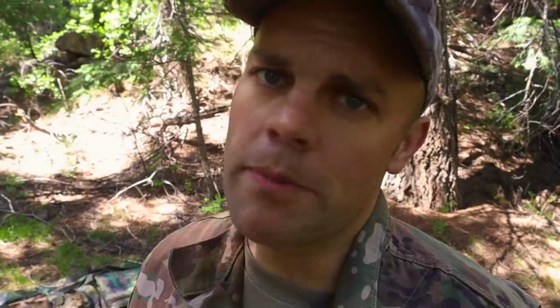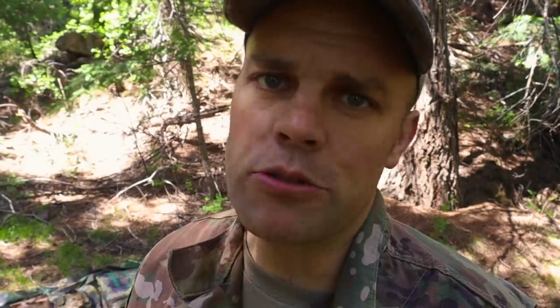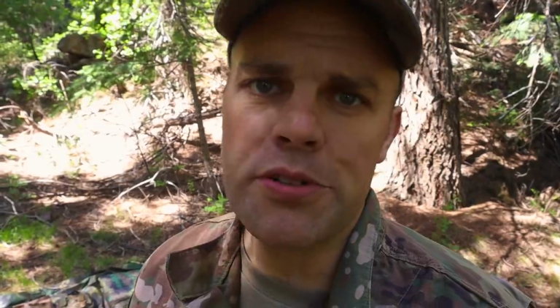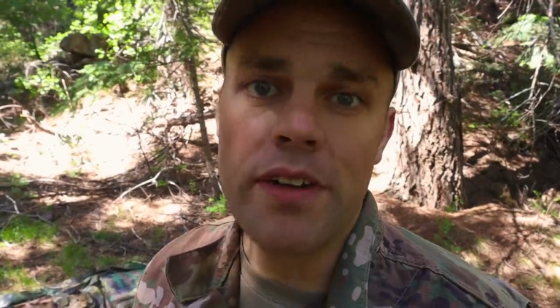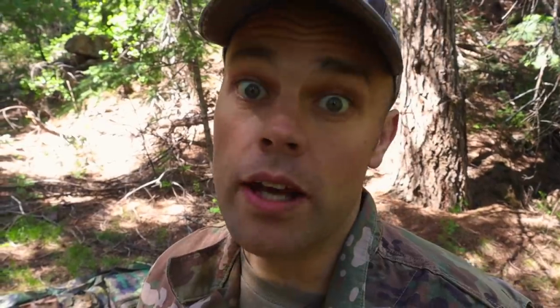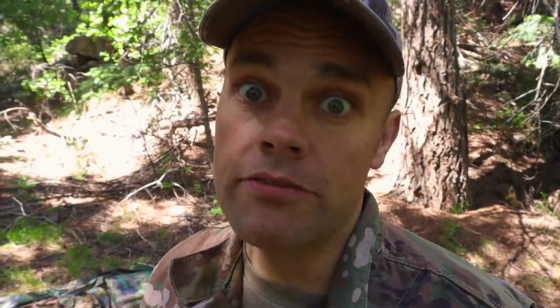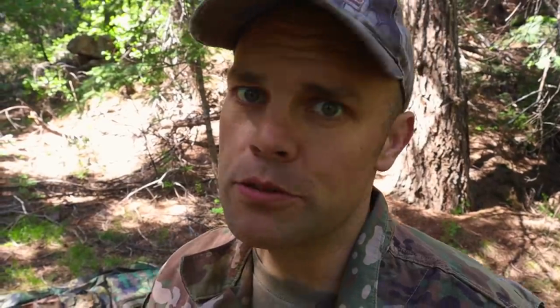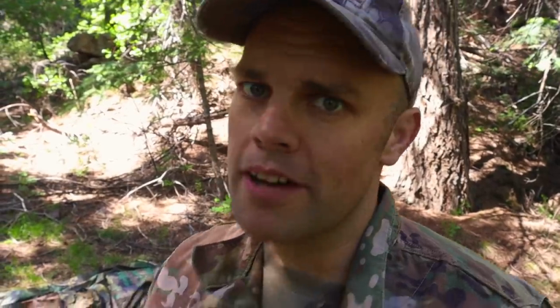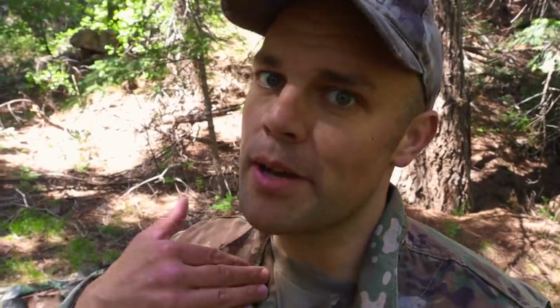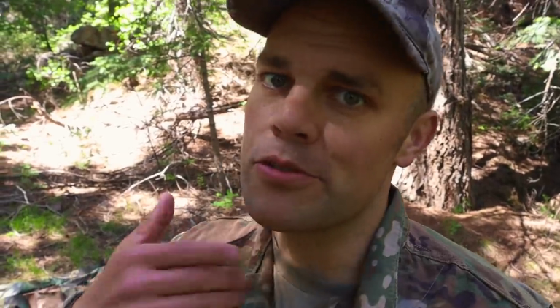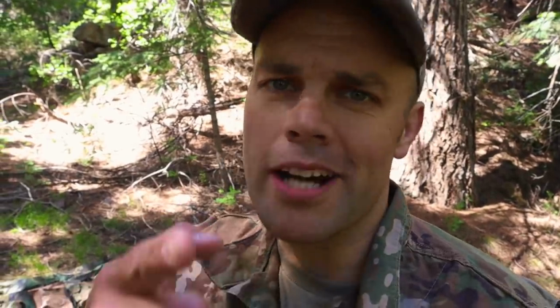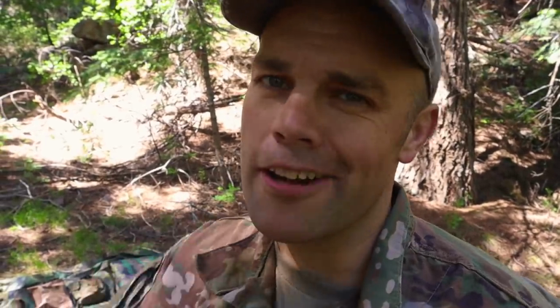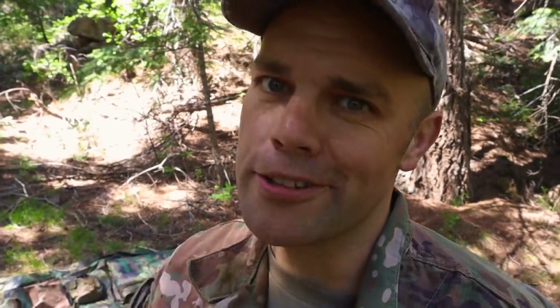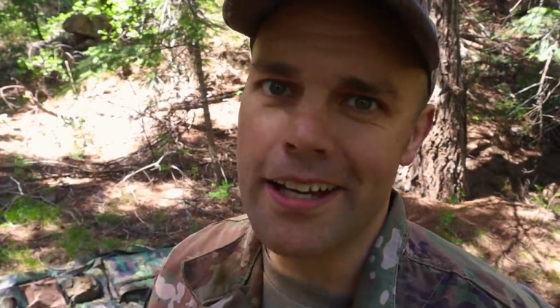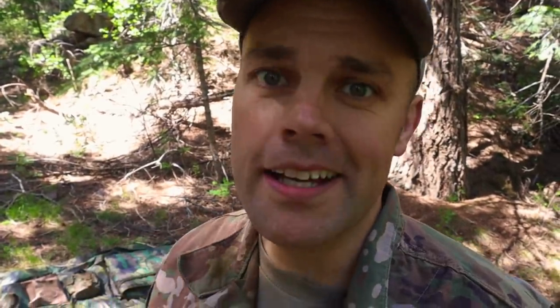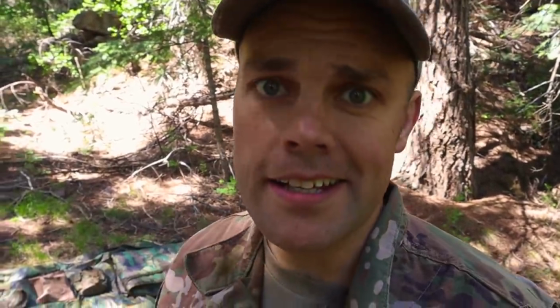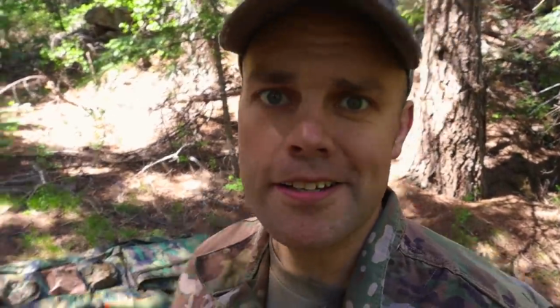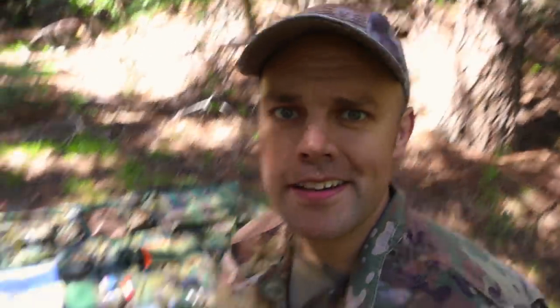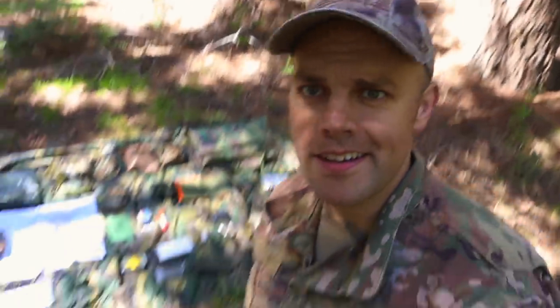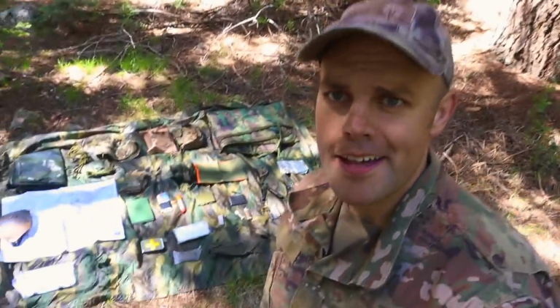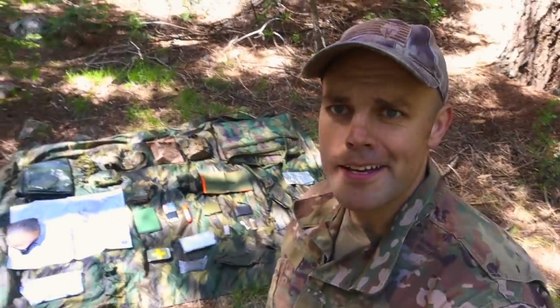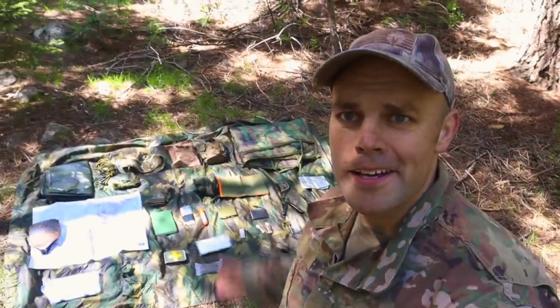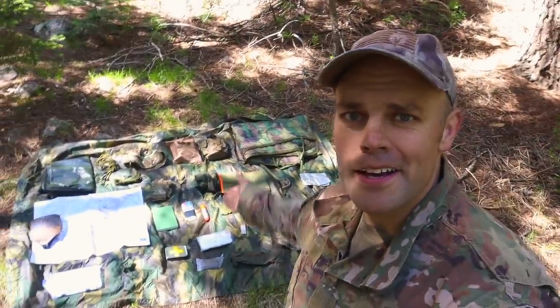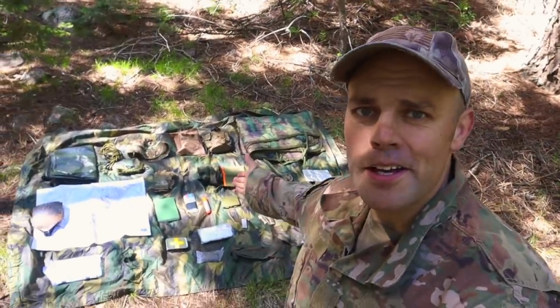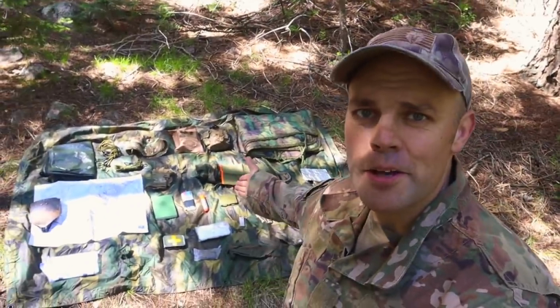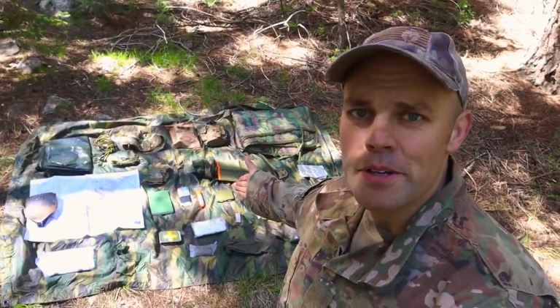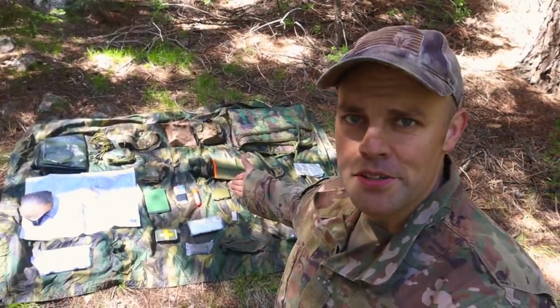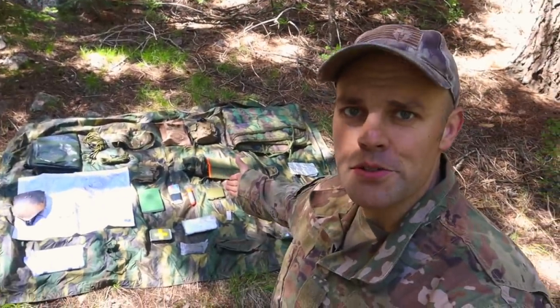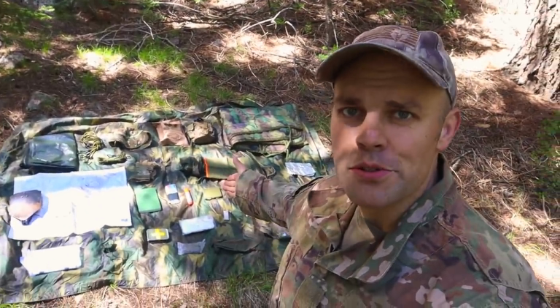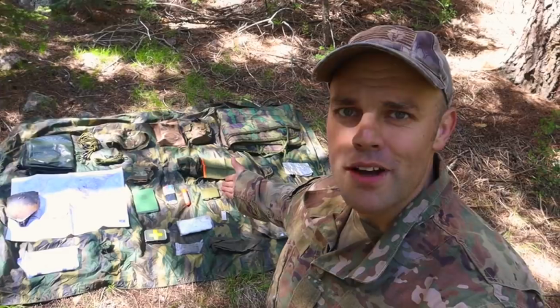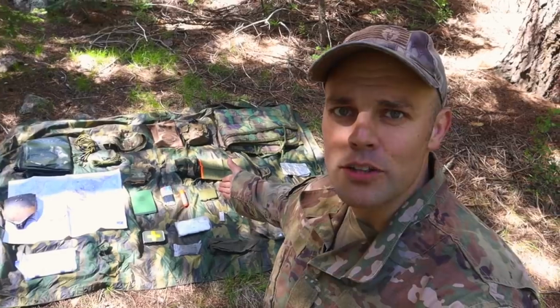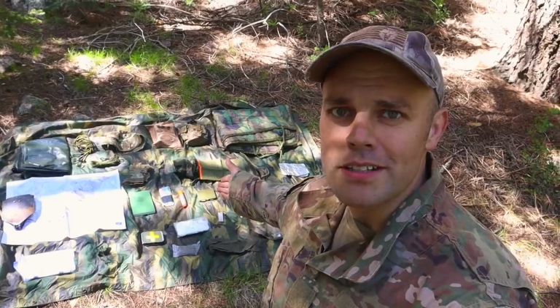Welcome back to Ranger Survival and Fieldcraft. I'm Andrew and what I have for you today is my Sears School Survival Kit.